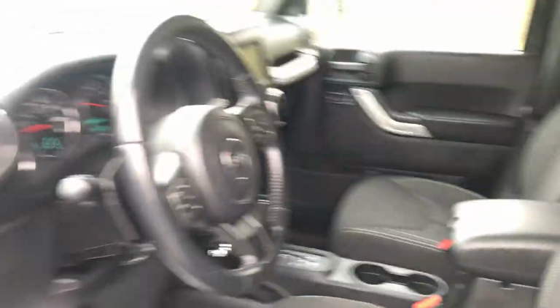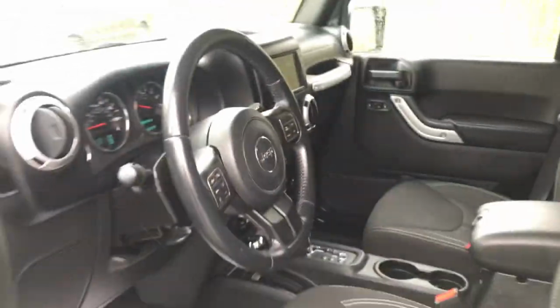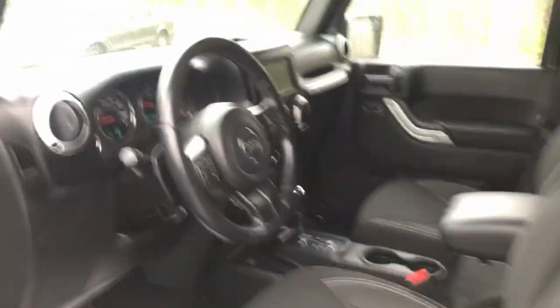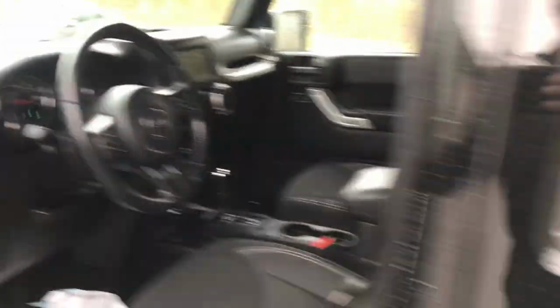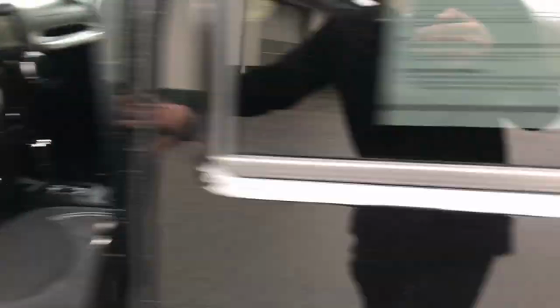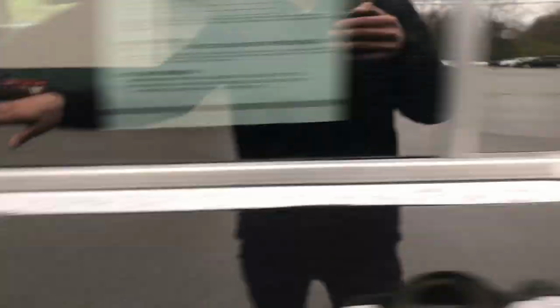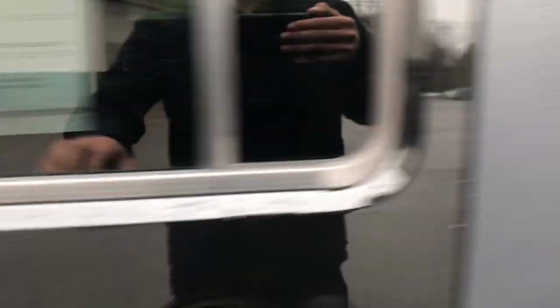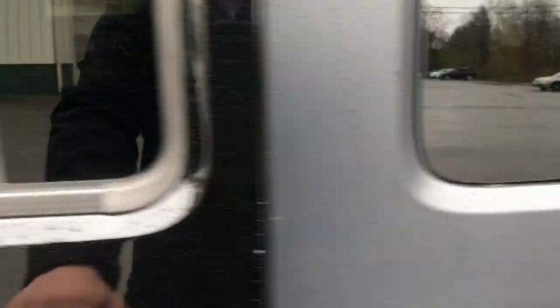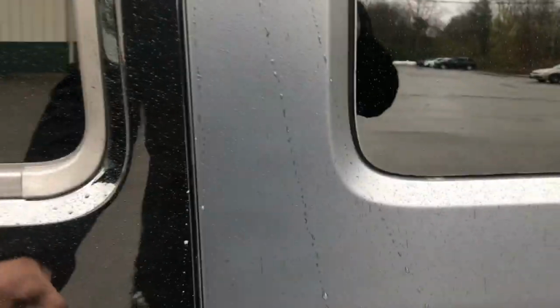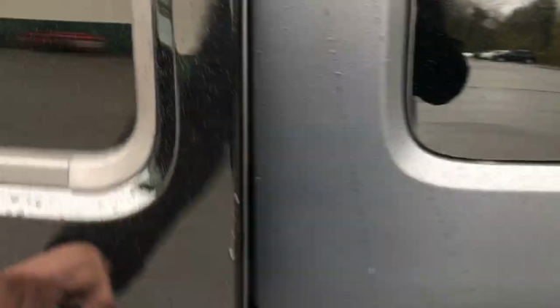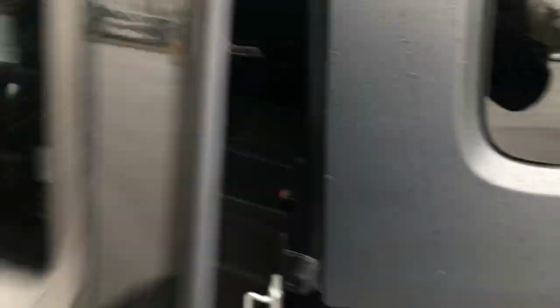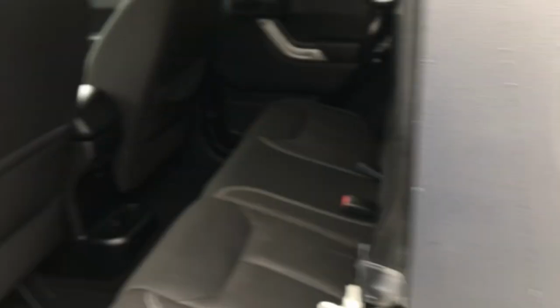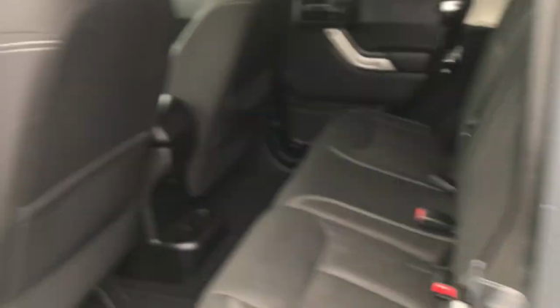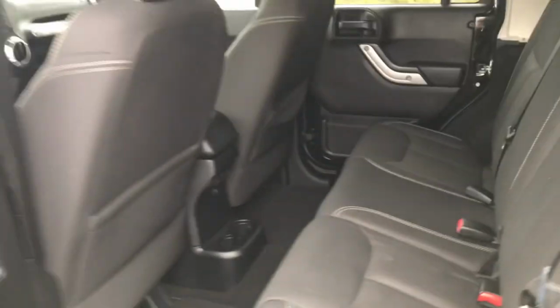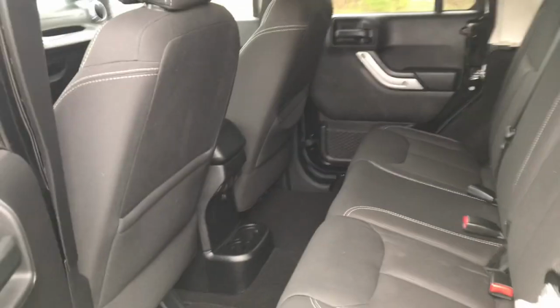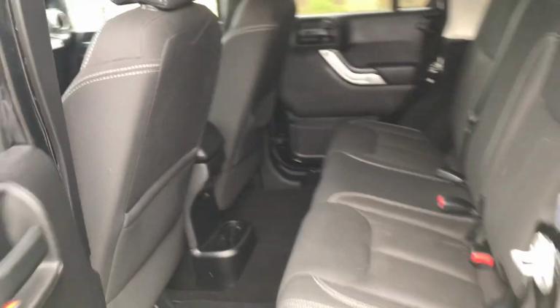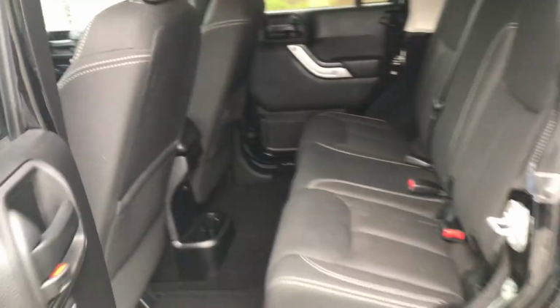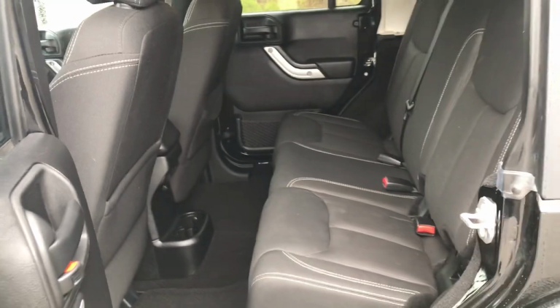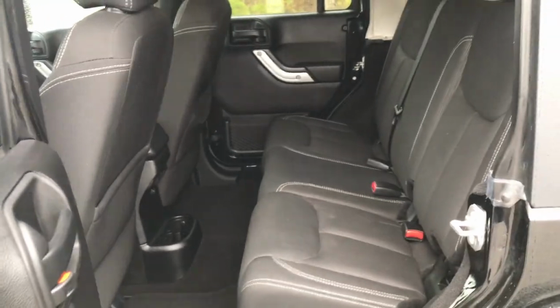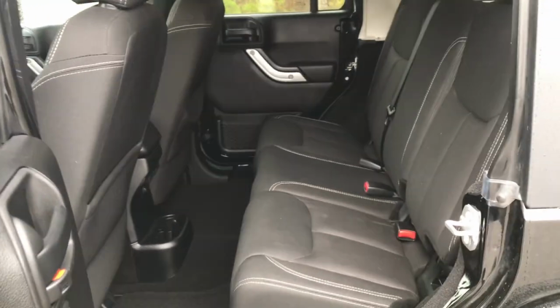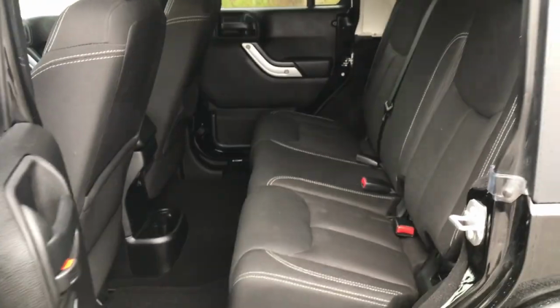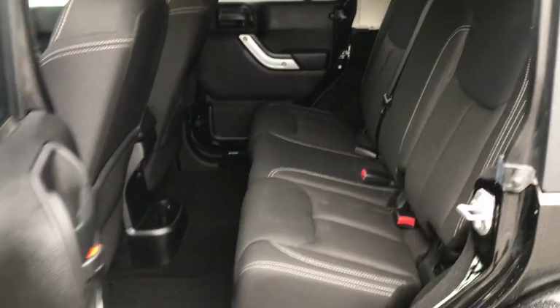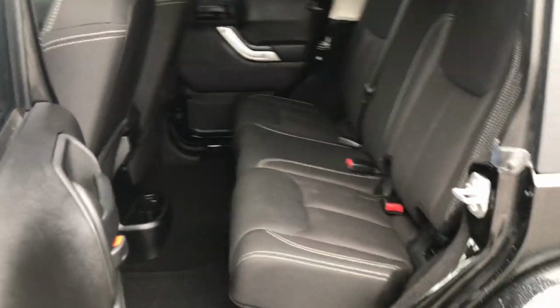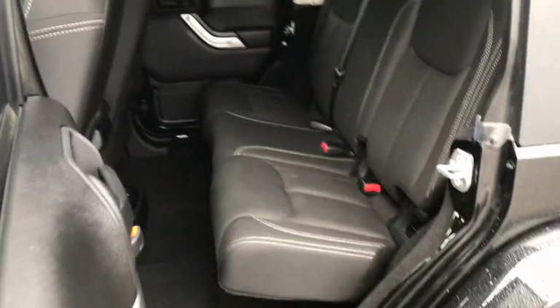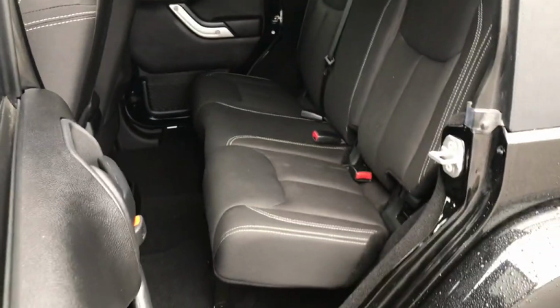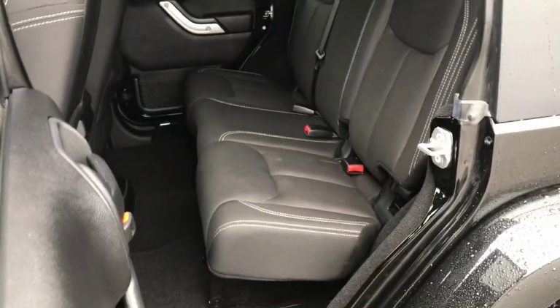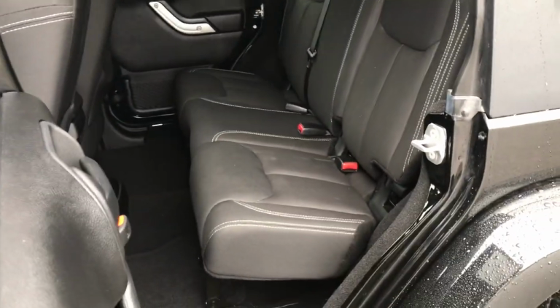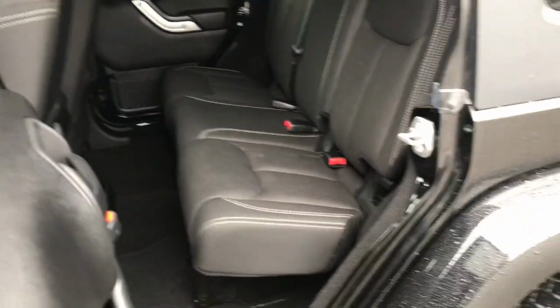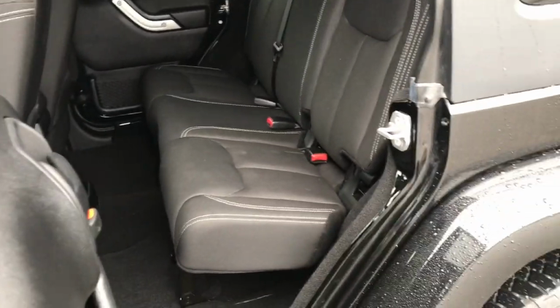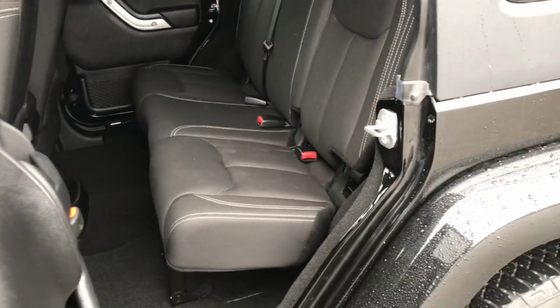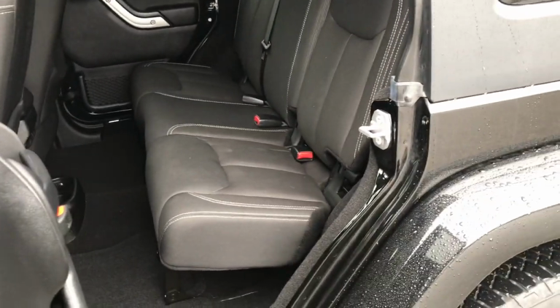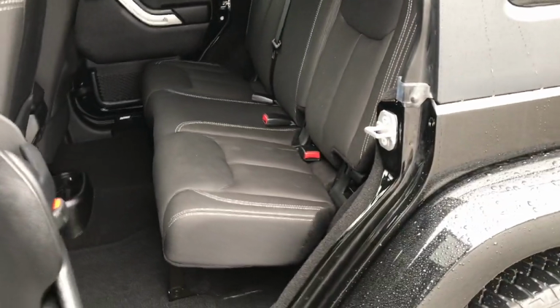Very nice shape Jeep. Take a look at the back seat here — plenty of leg room for all your passengers back here as well.